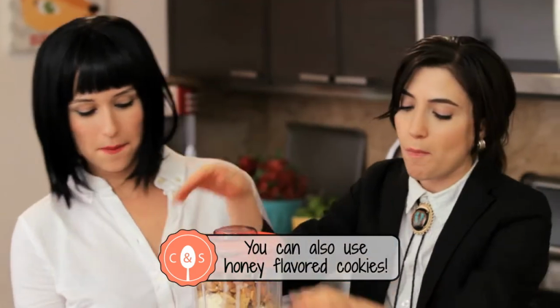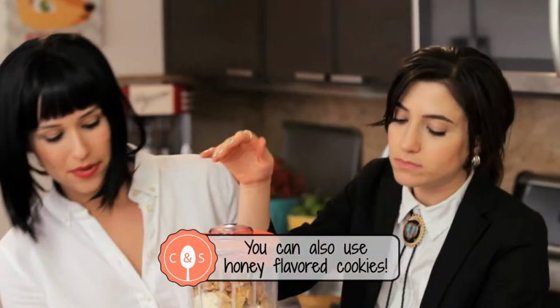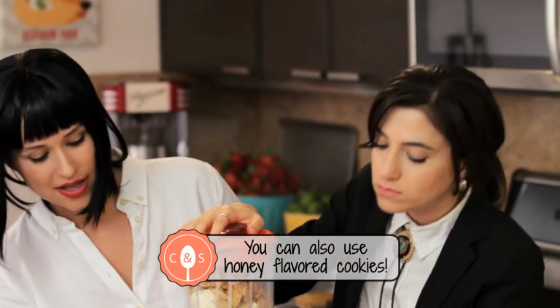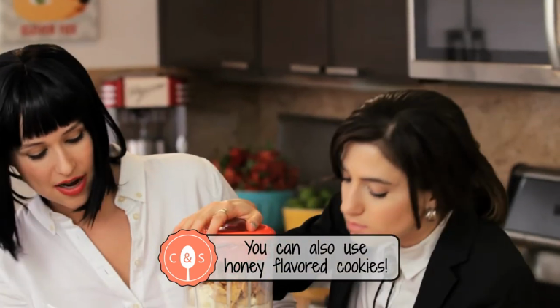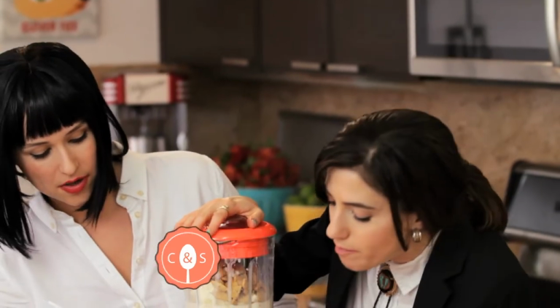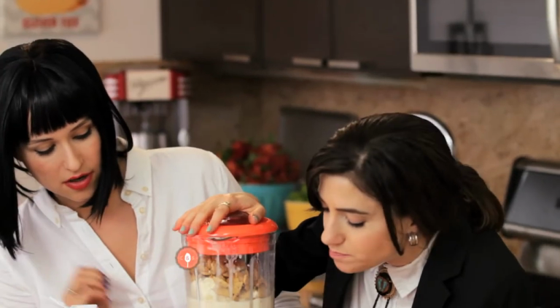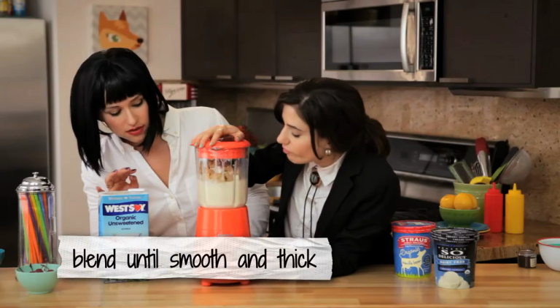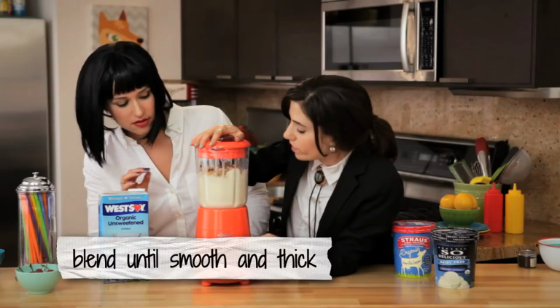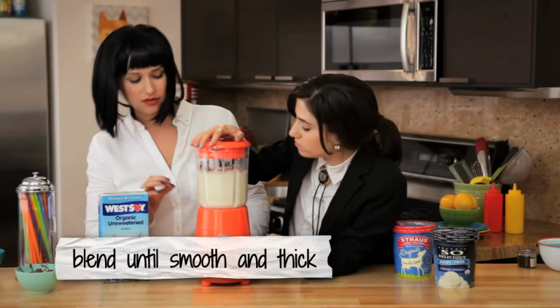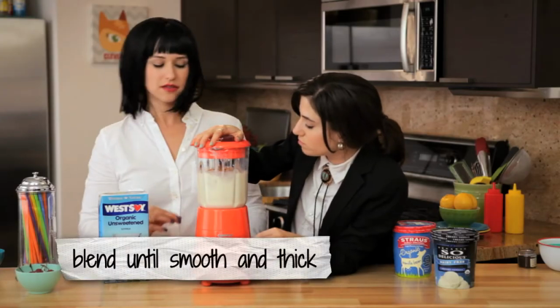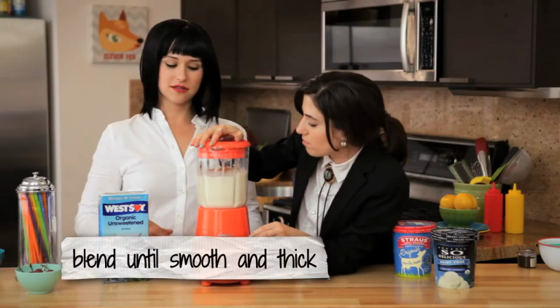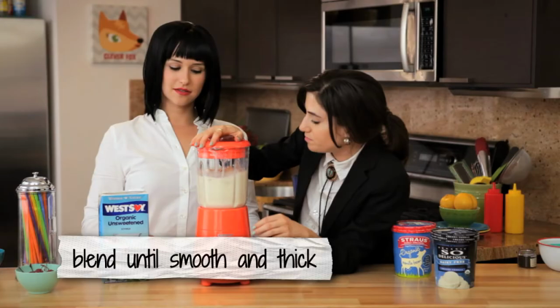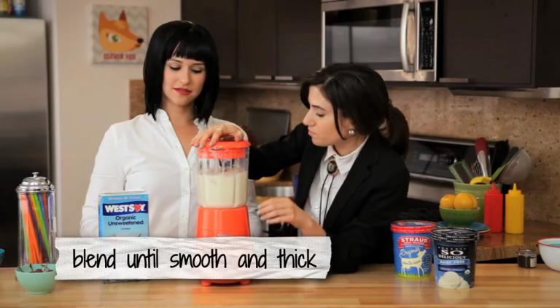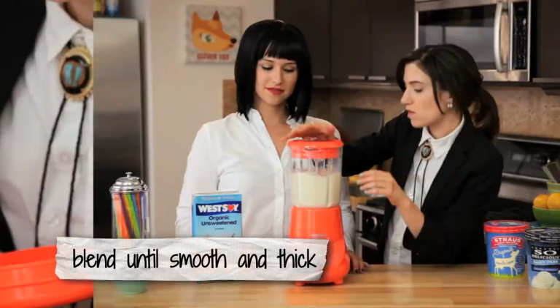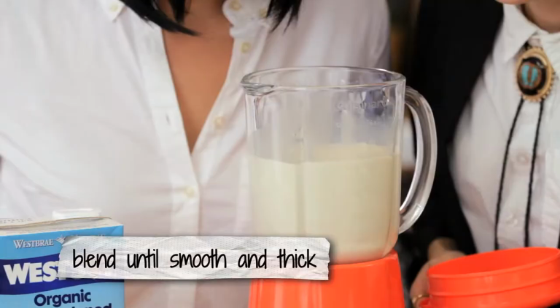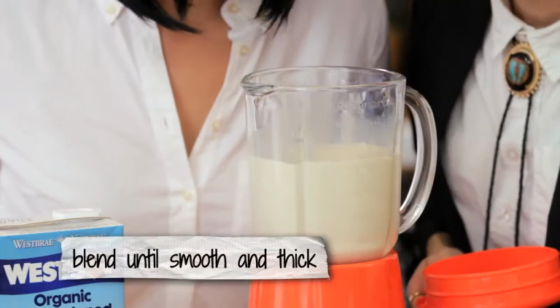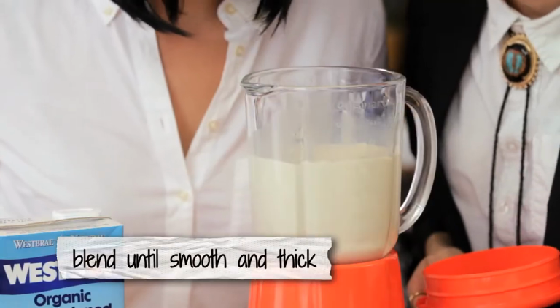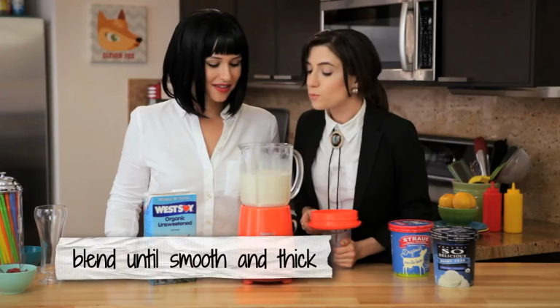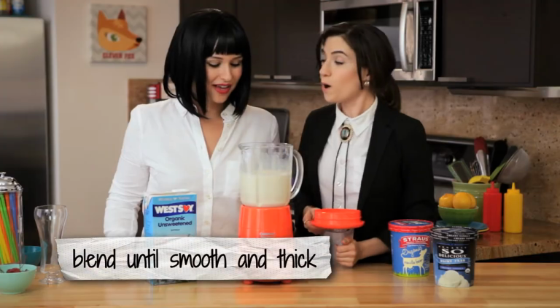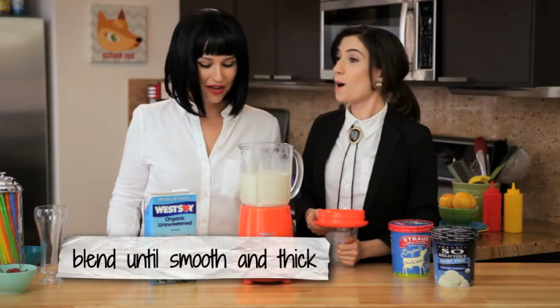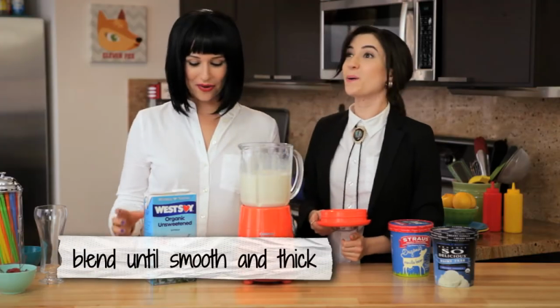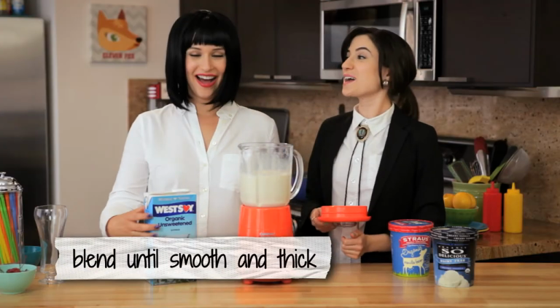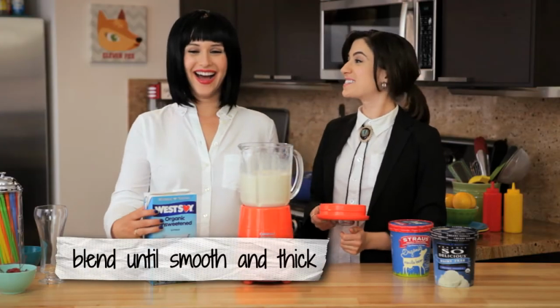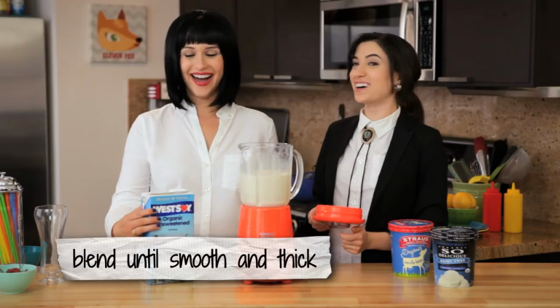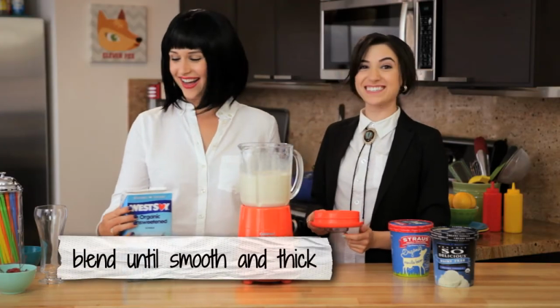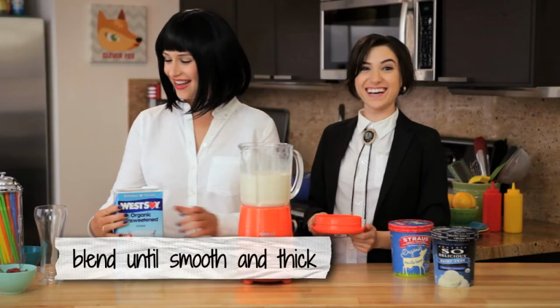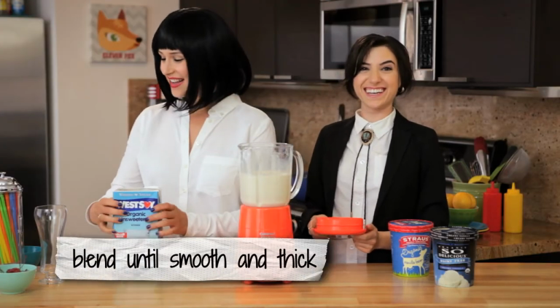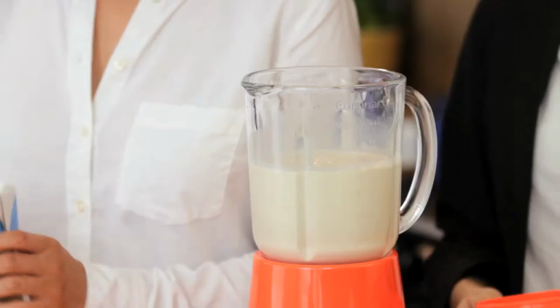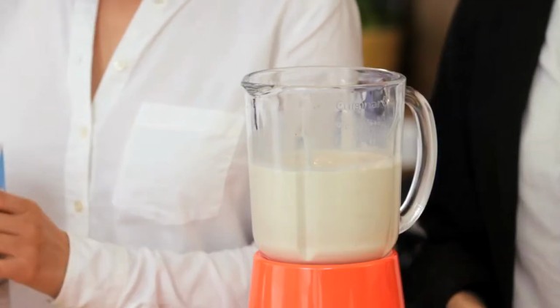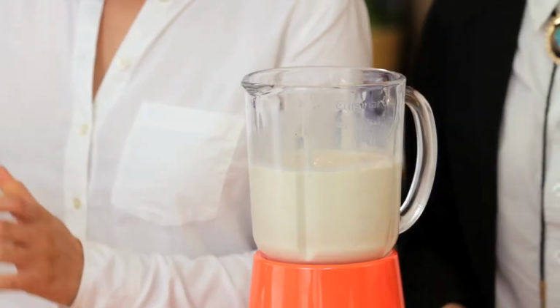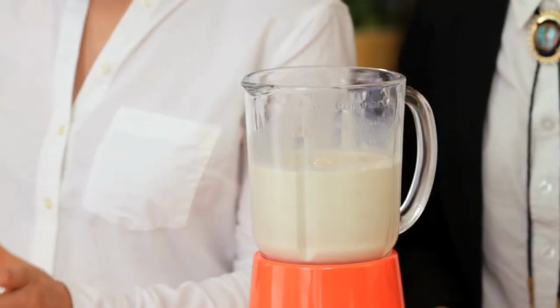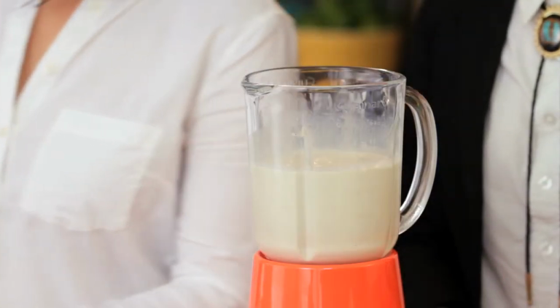Blend it up! That was so exciting! So it's looking pretty ready.